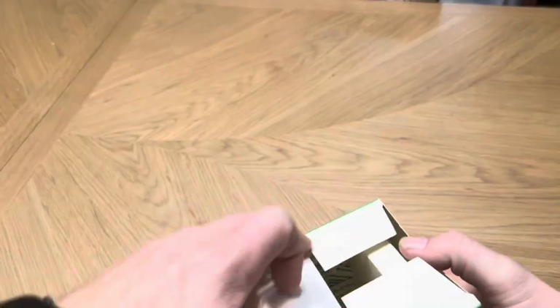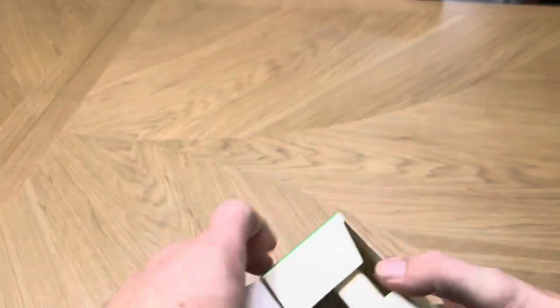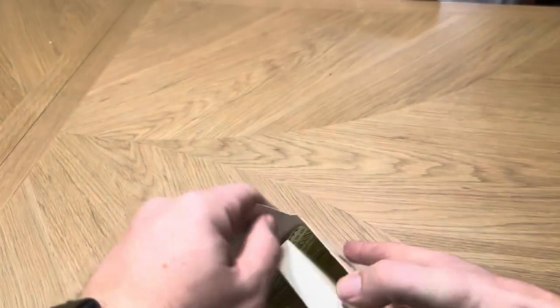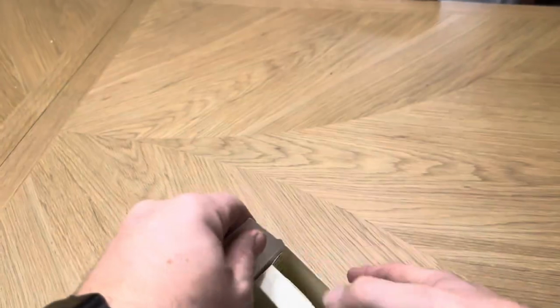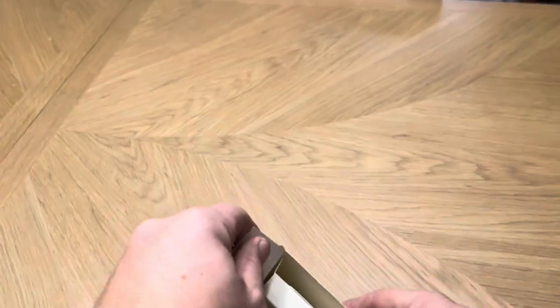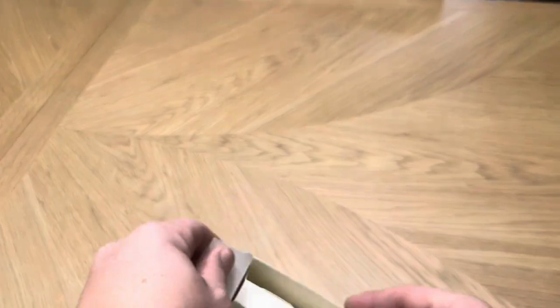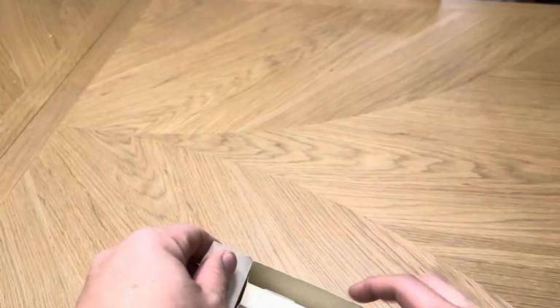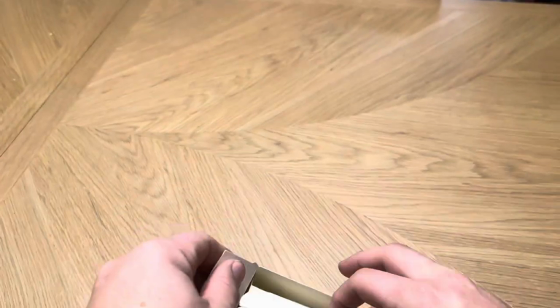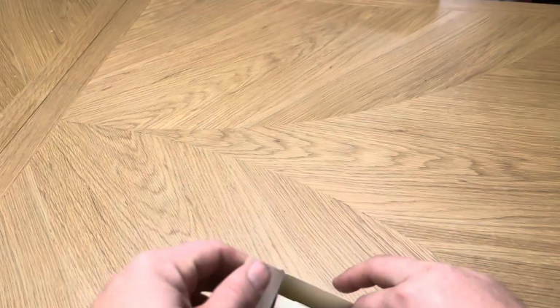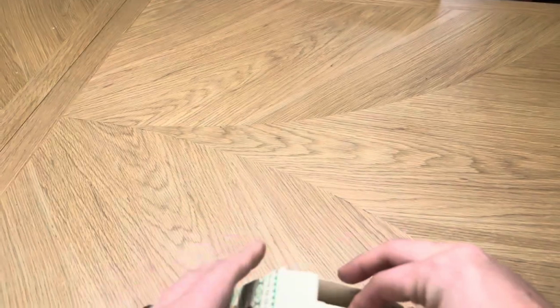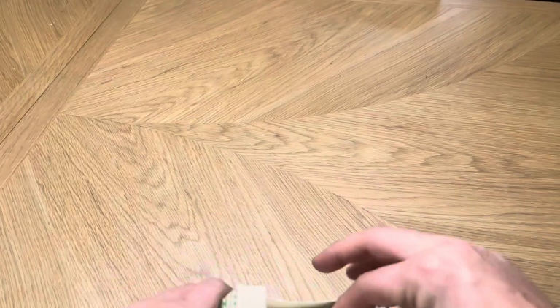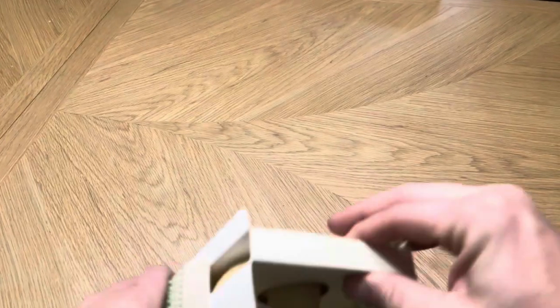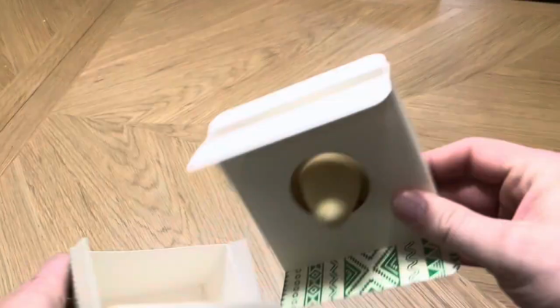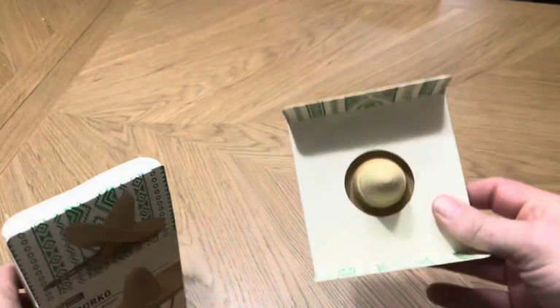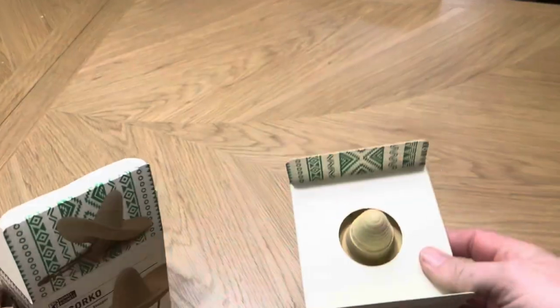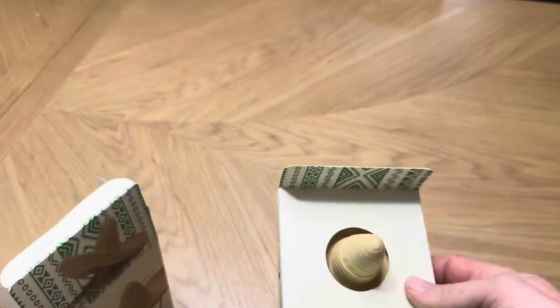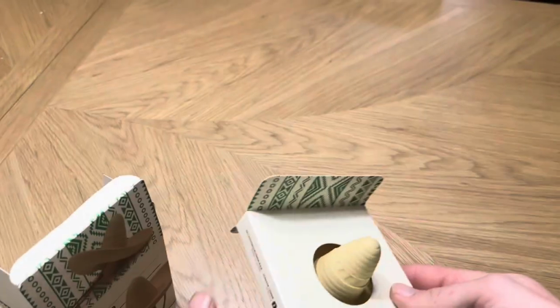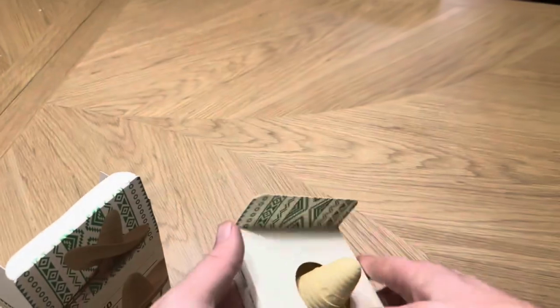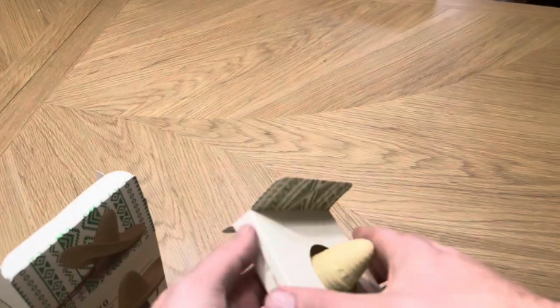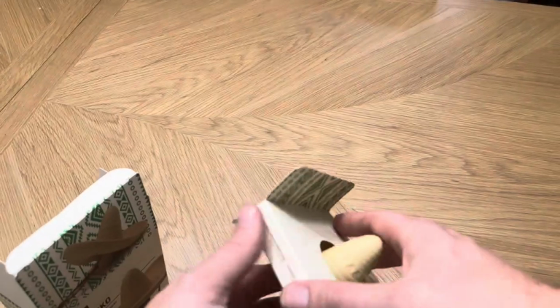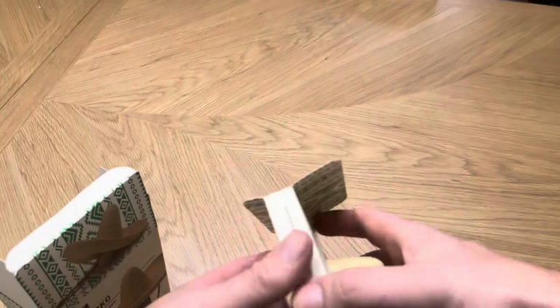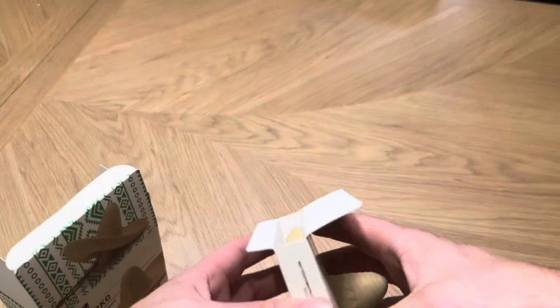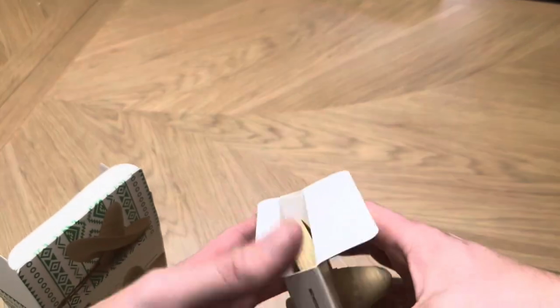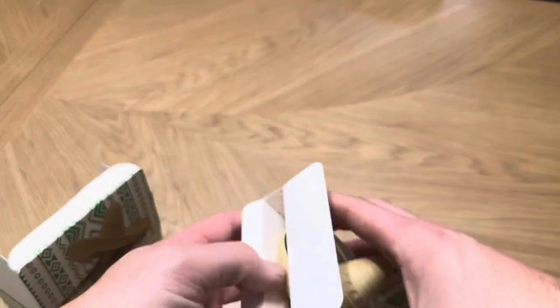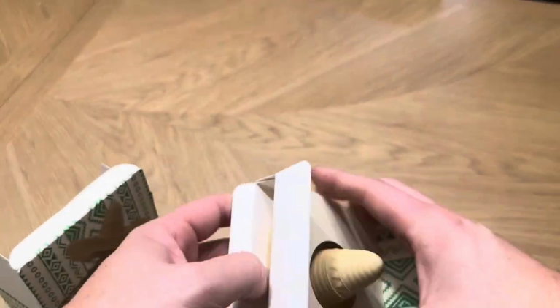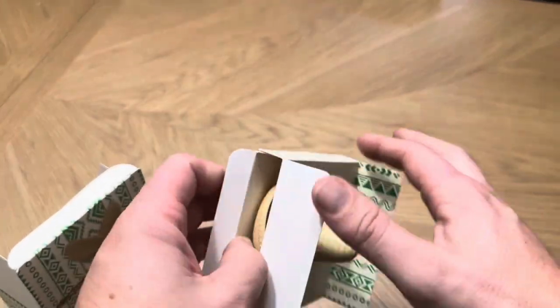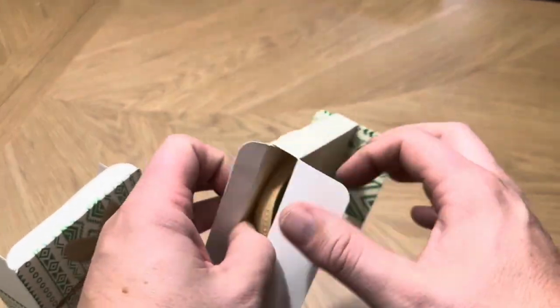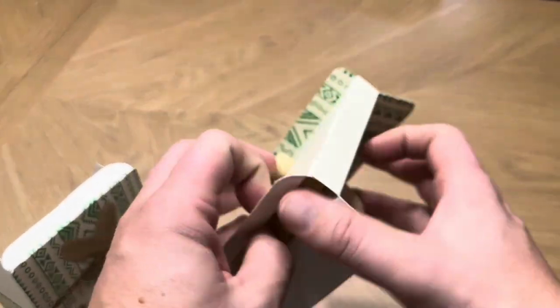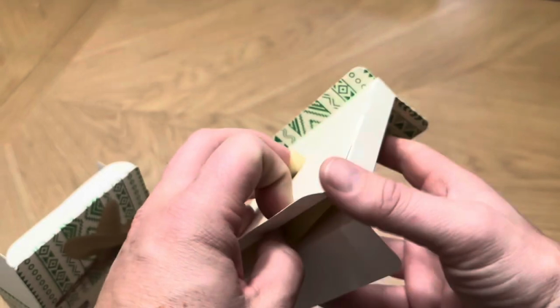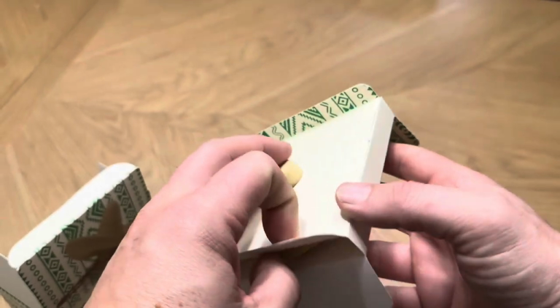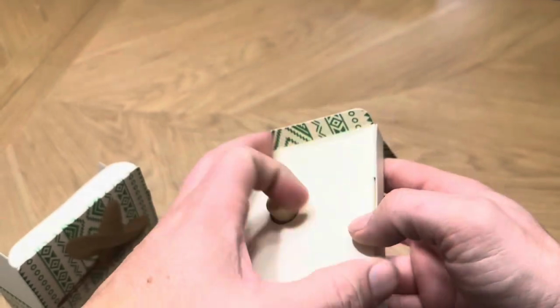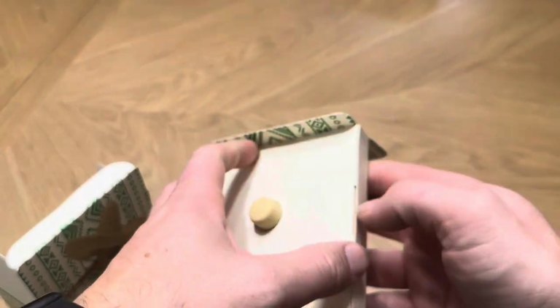I'm going to go ahead and pull this out here. This is just going to be like a traditional bottle stopper, just with the sombrero on top.